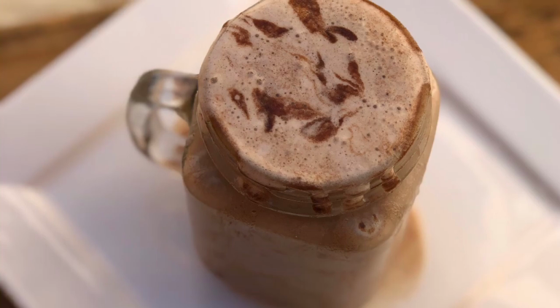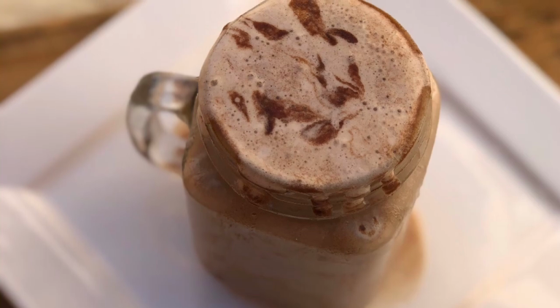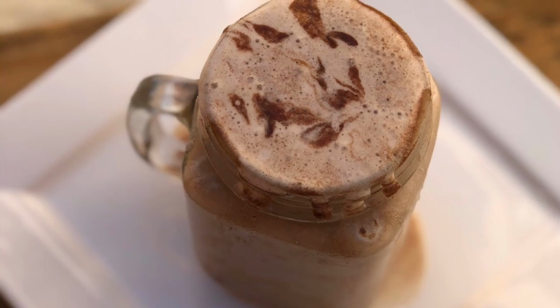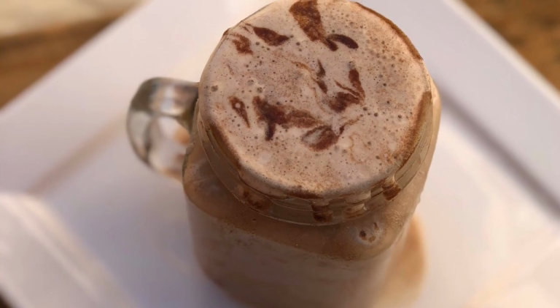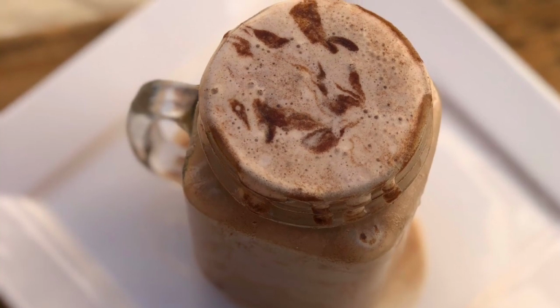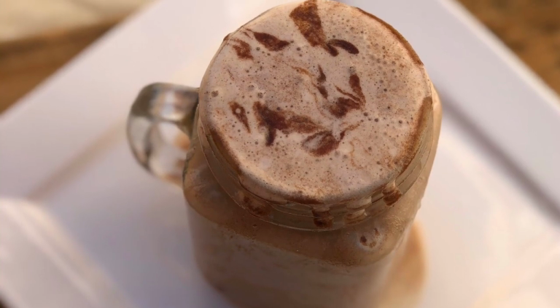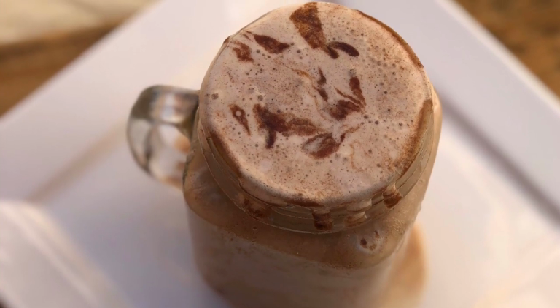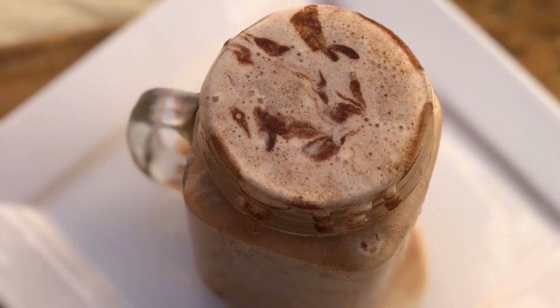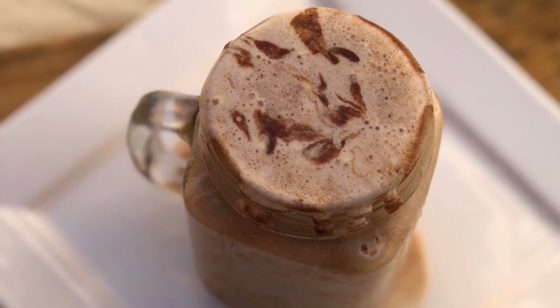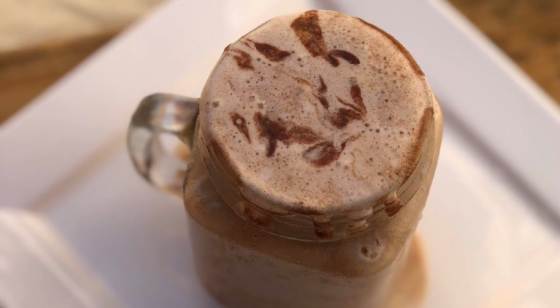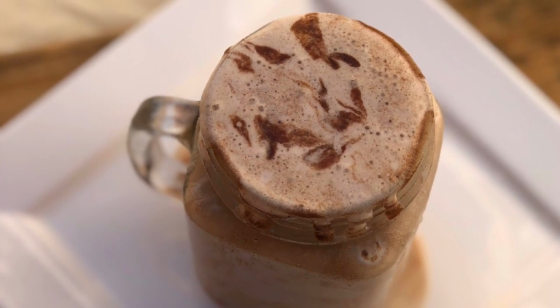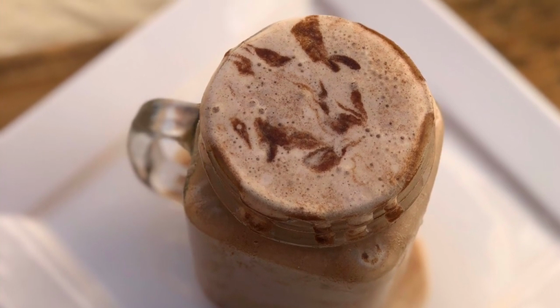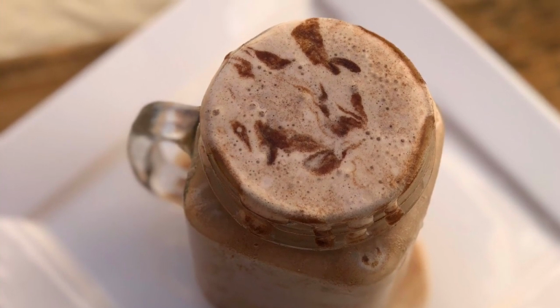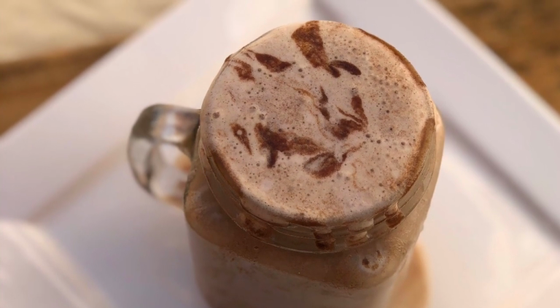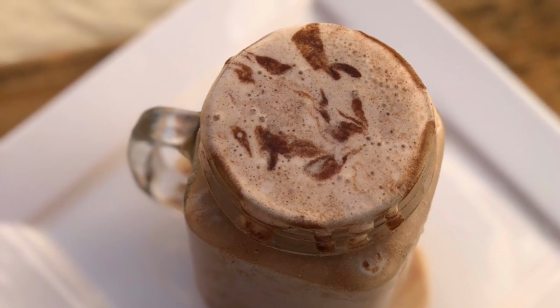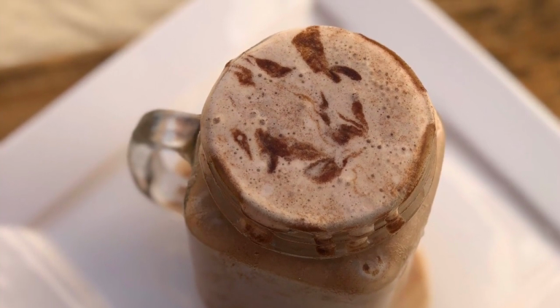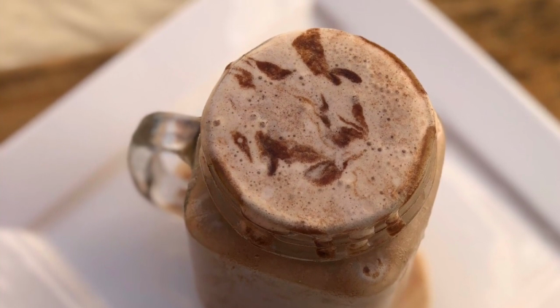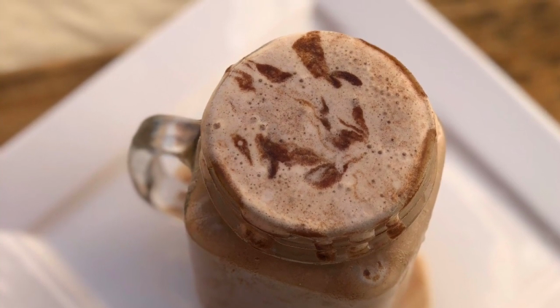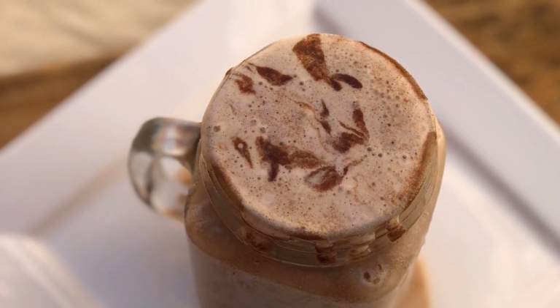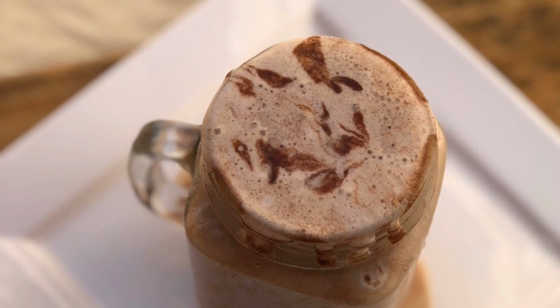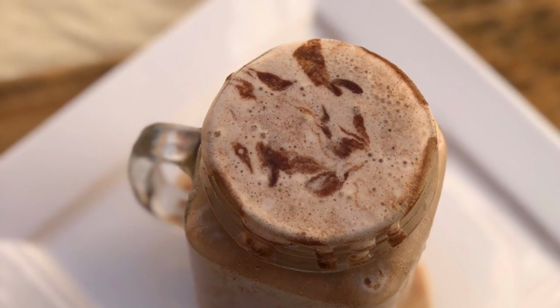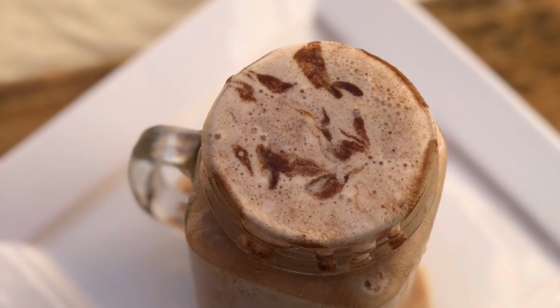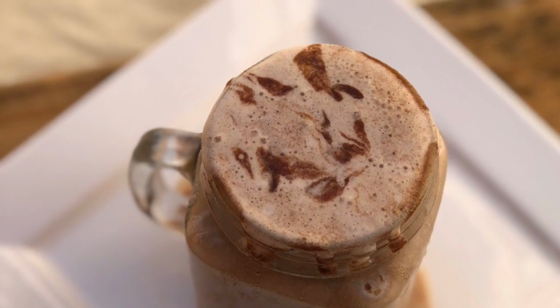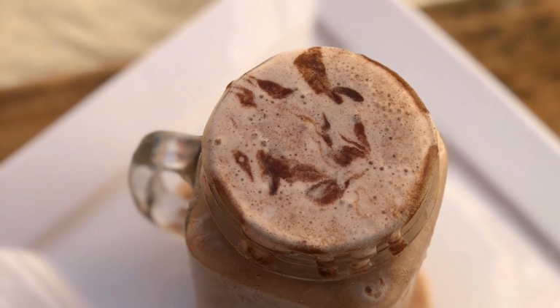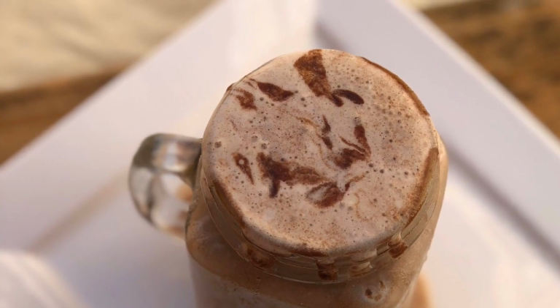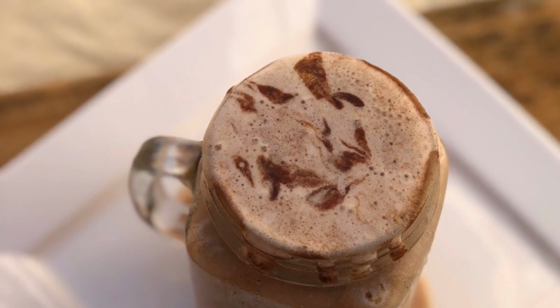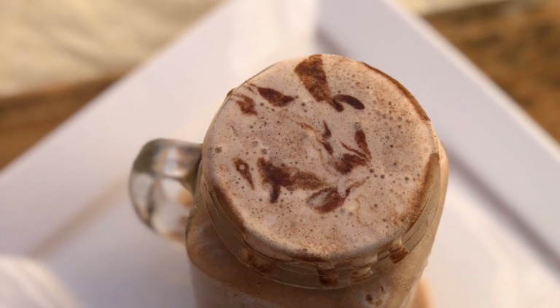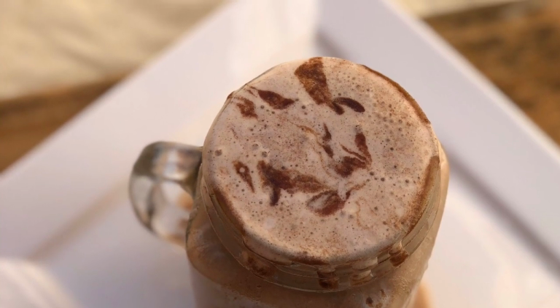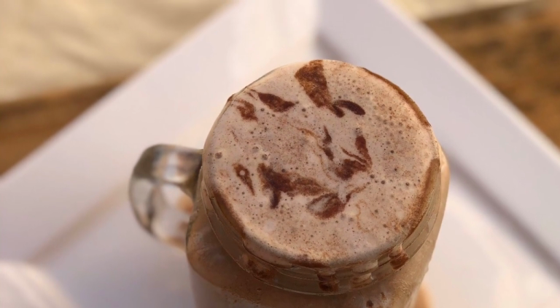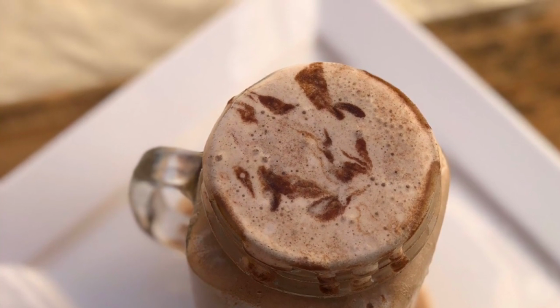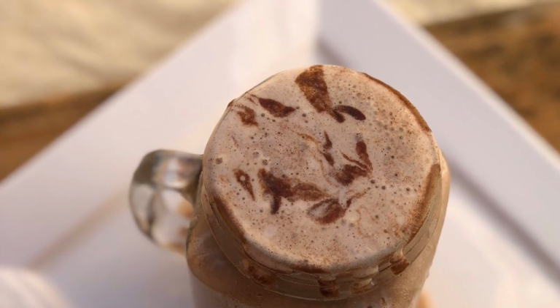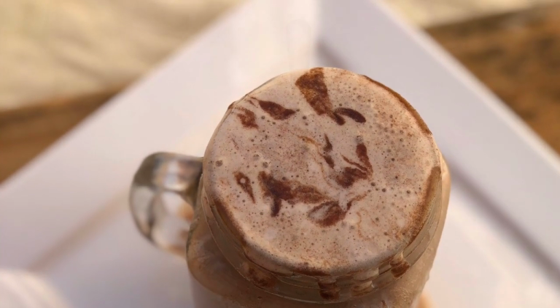Hi dear friends, welcome to this video. Here is a cold coffee recipe.